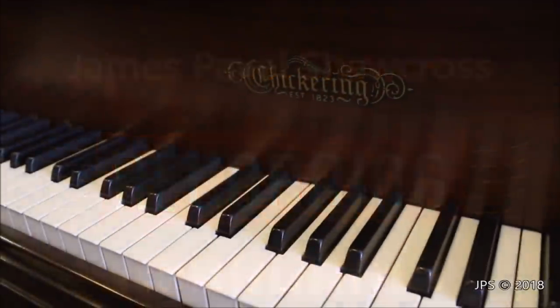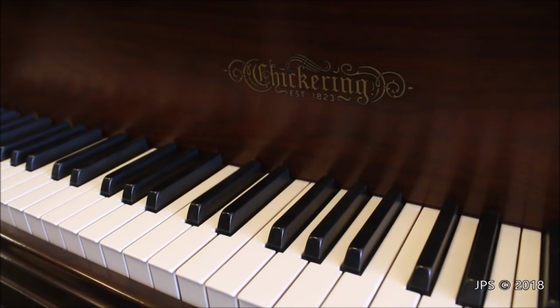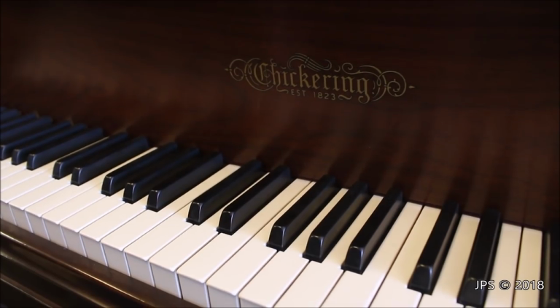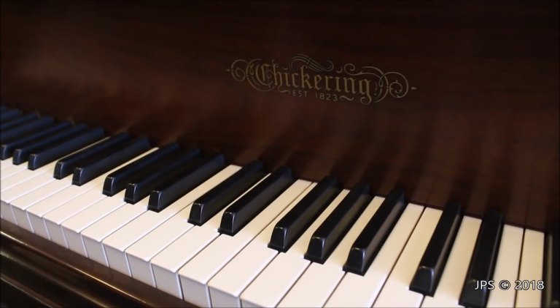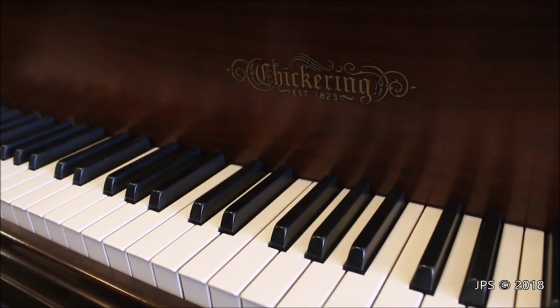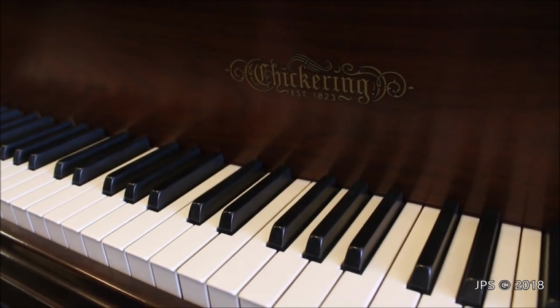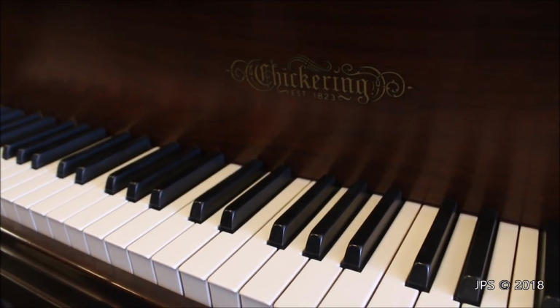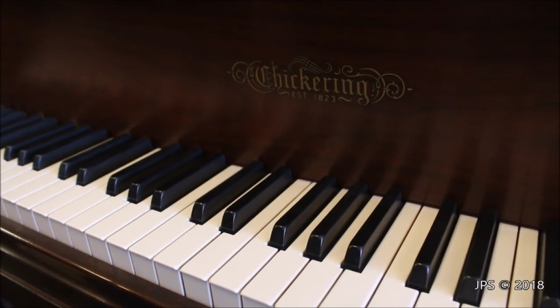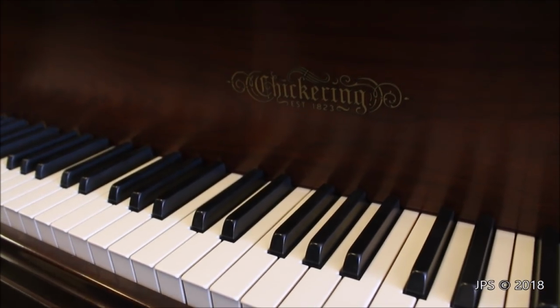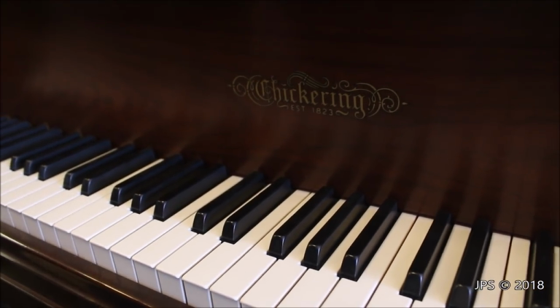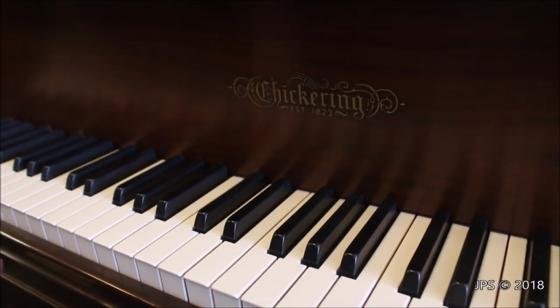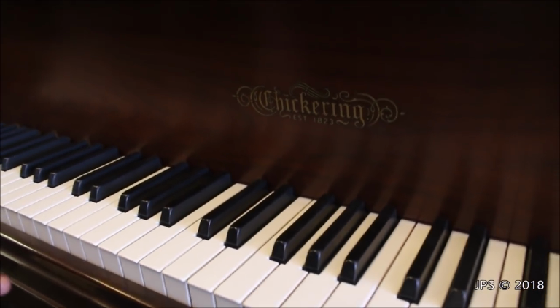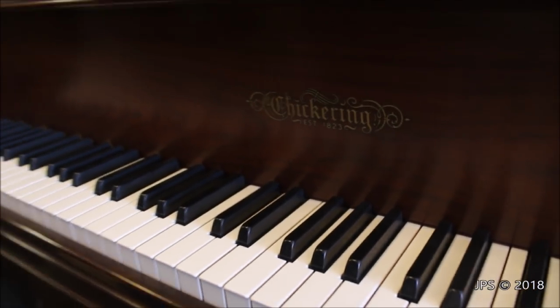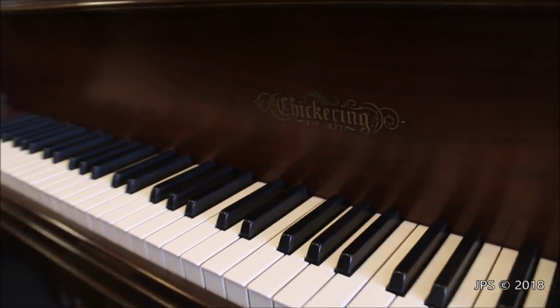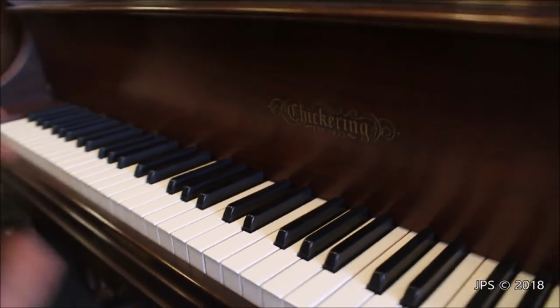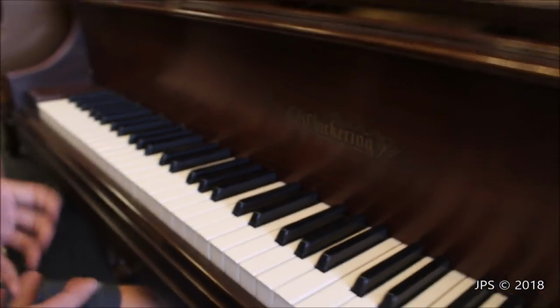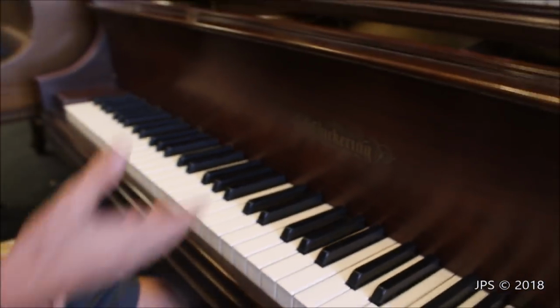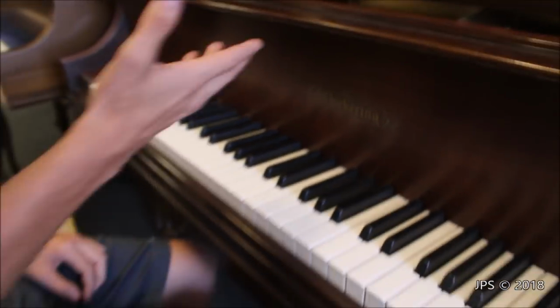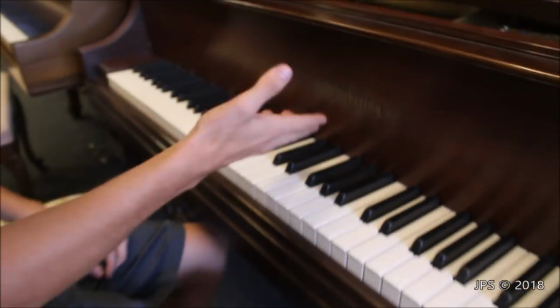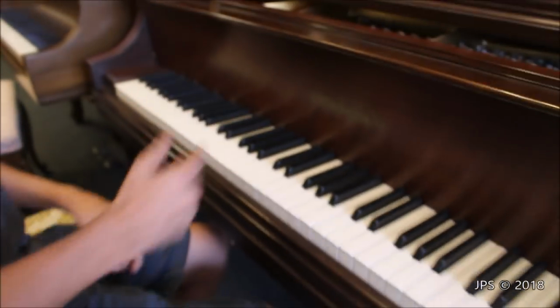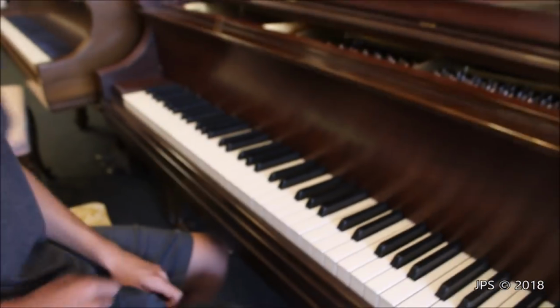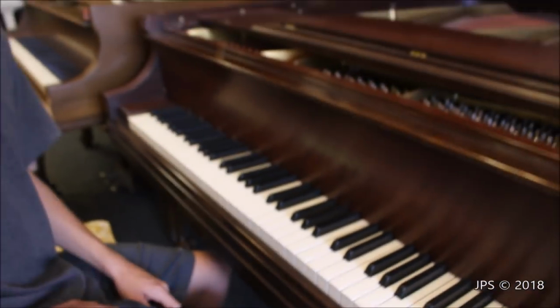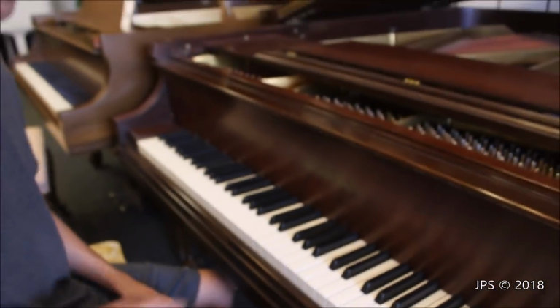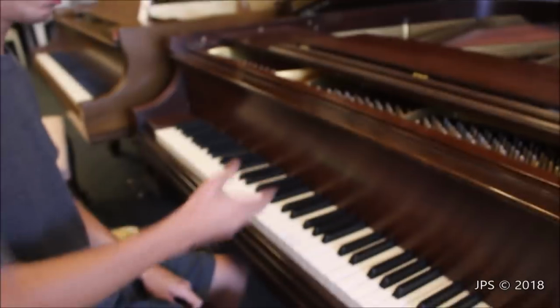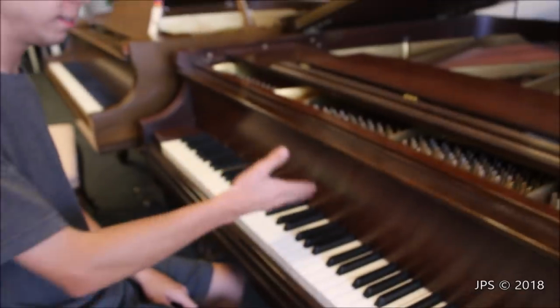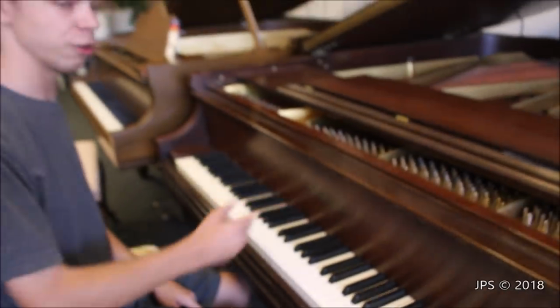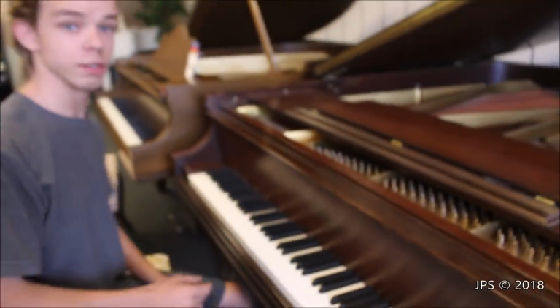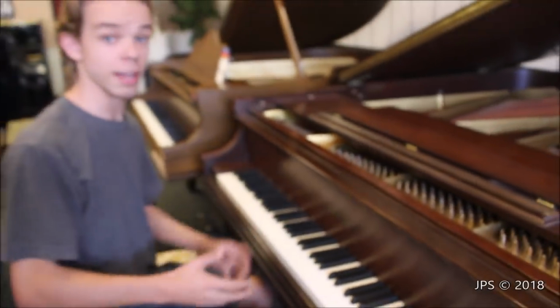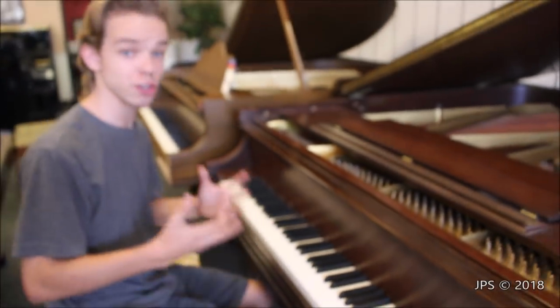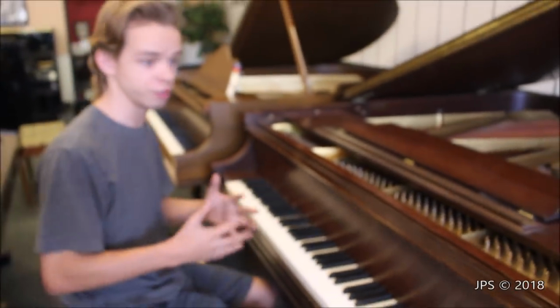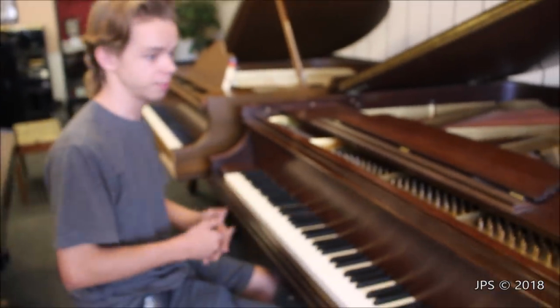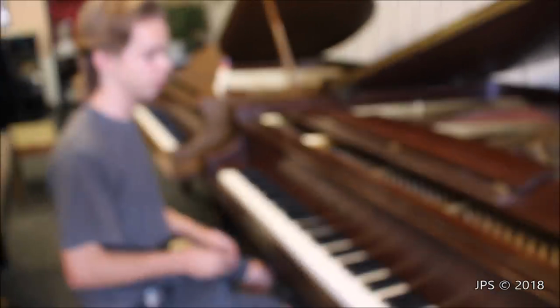Today we're going to be talking about two pianos made by the company Aeolian. The first one we're going to be talking about, as you can see, is a Chickering piano.